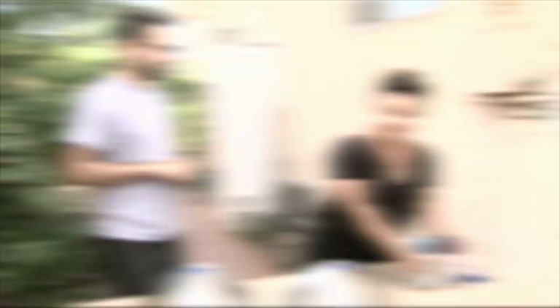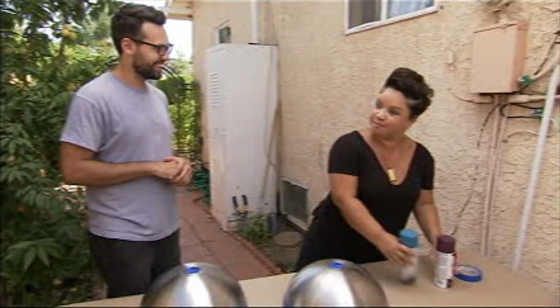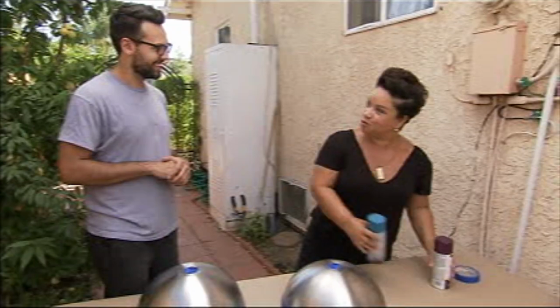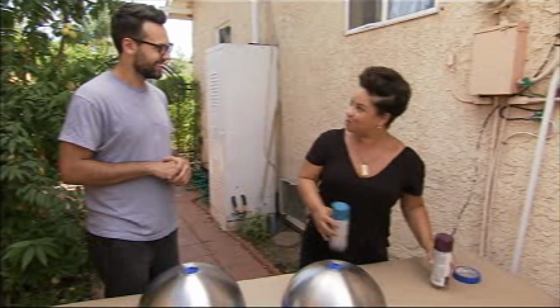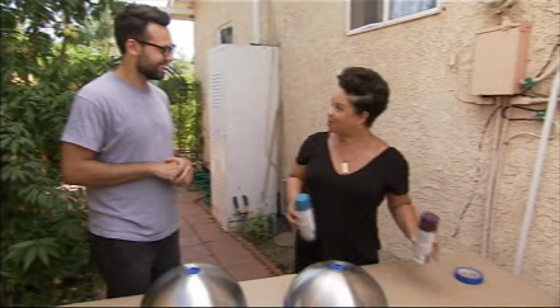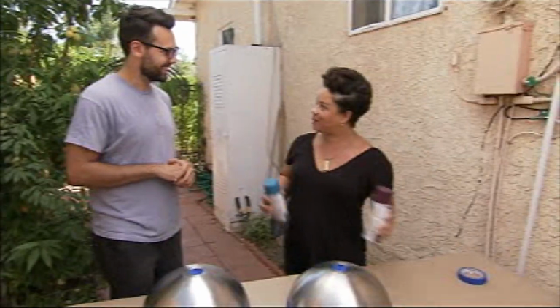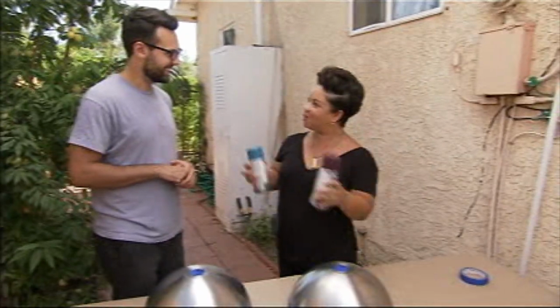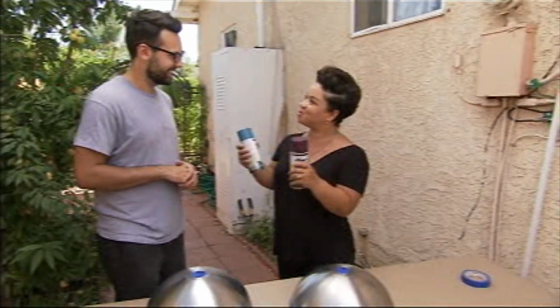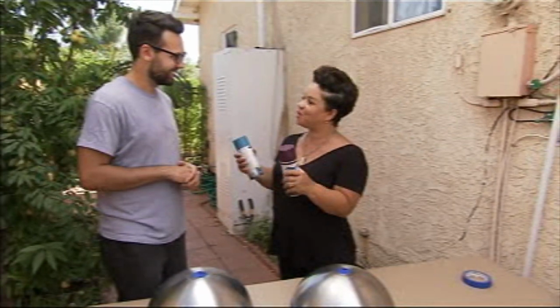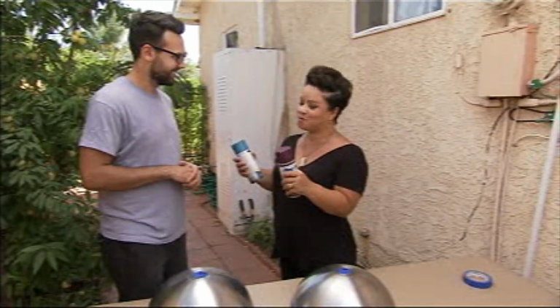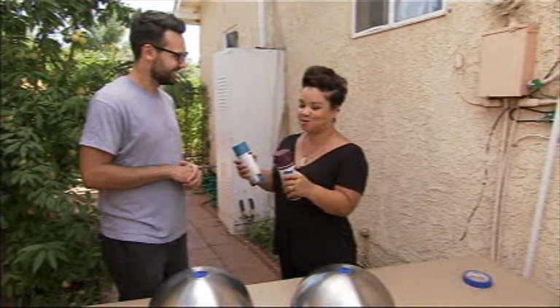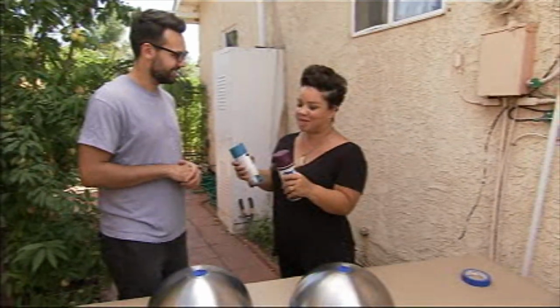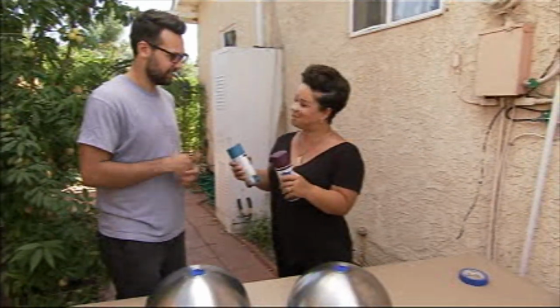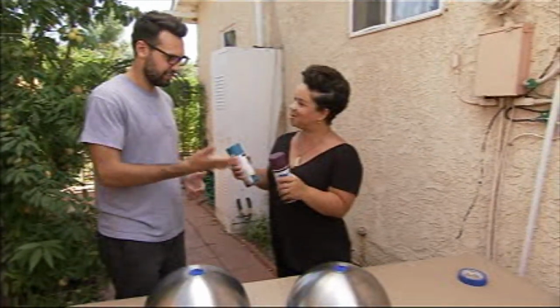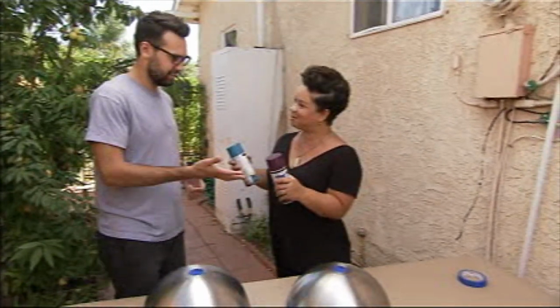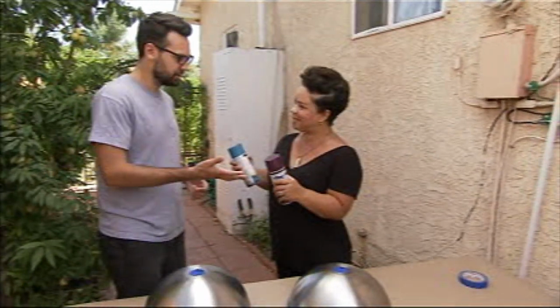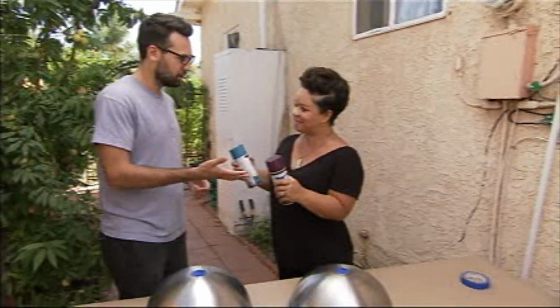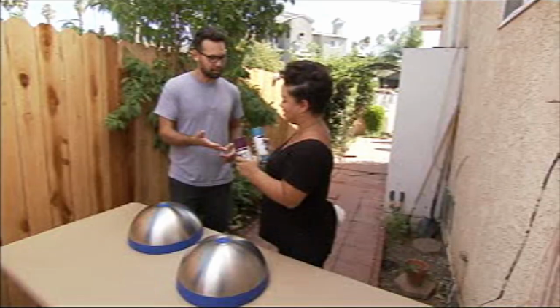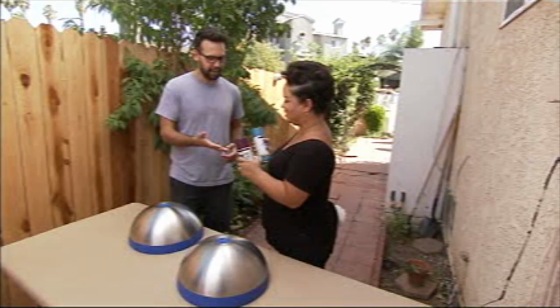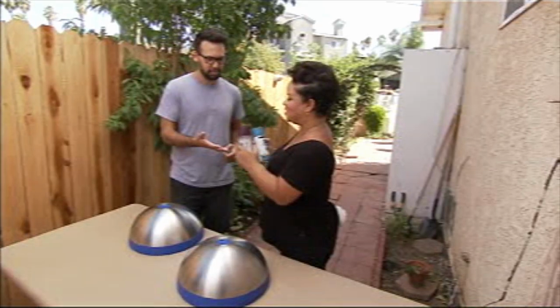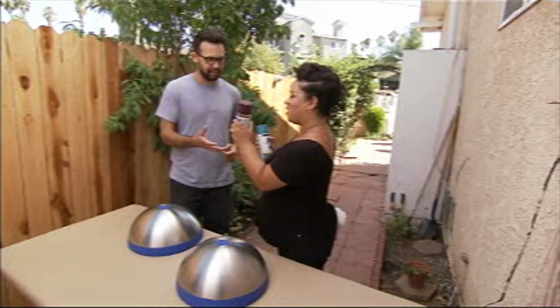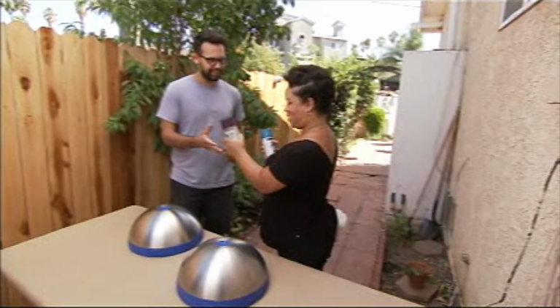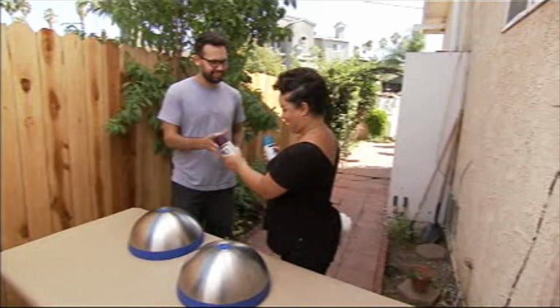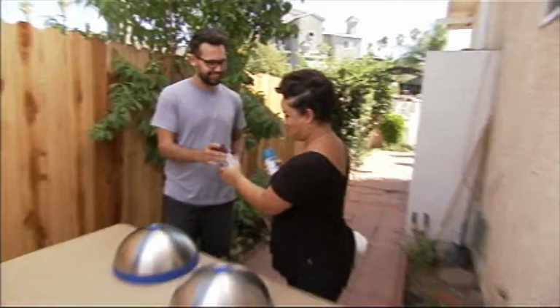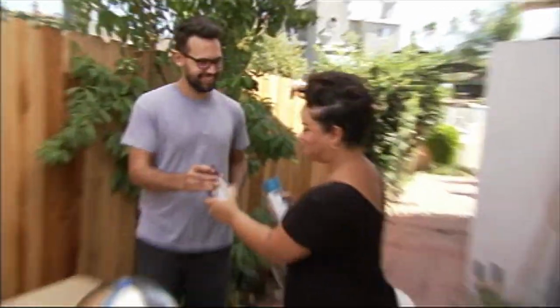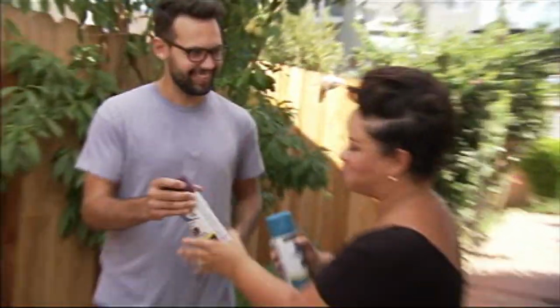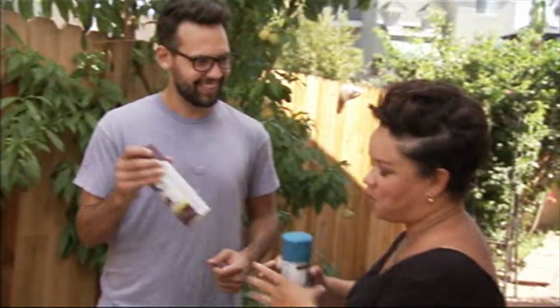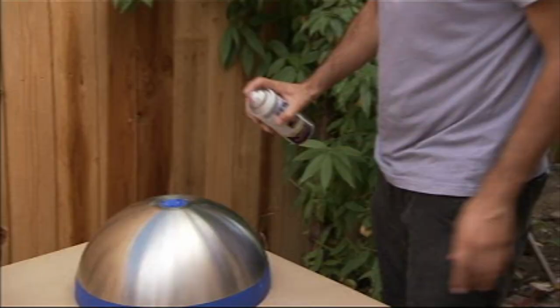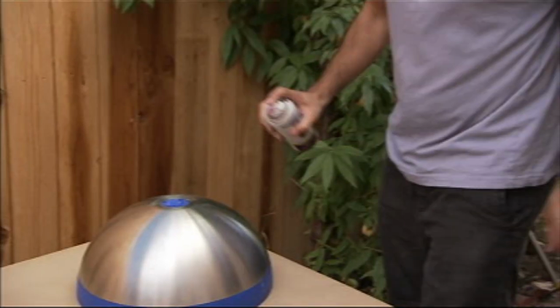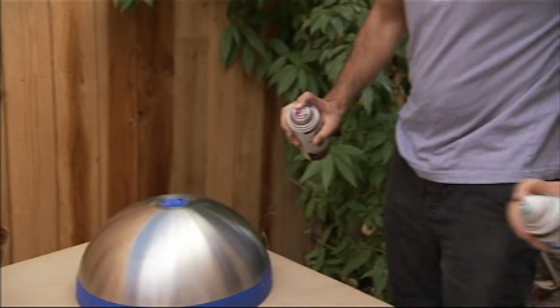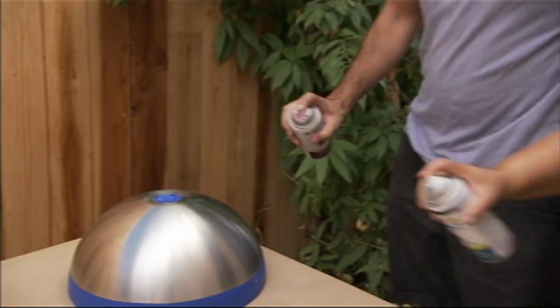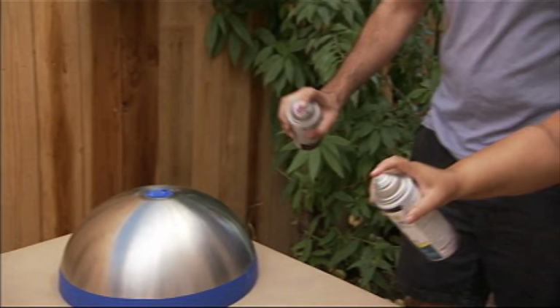Time to spray paint. Which color would you like to start with? I'll start with the eggplant. Cool, let's spray.